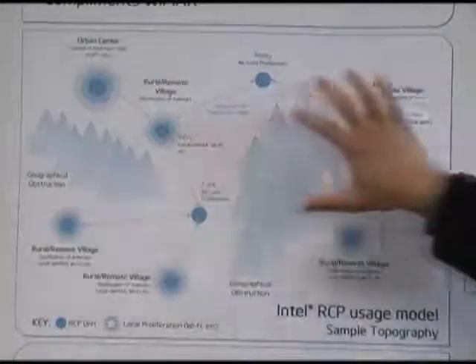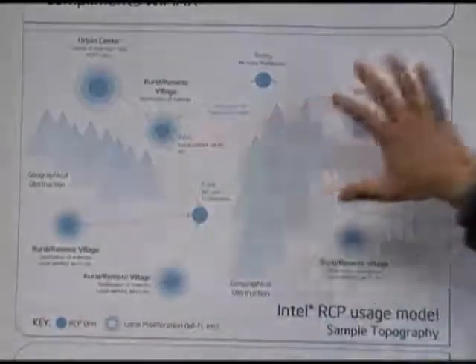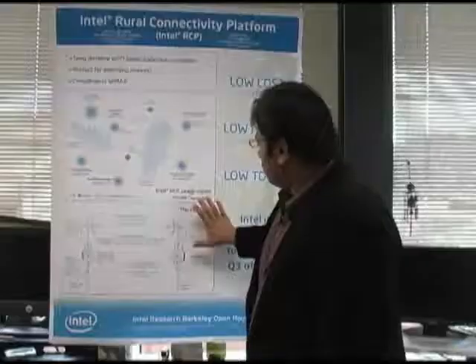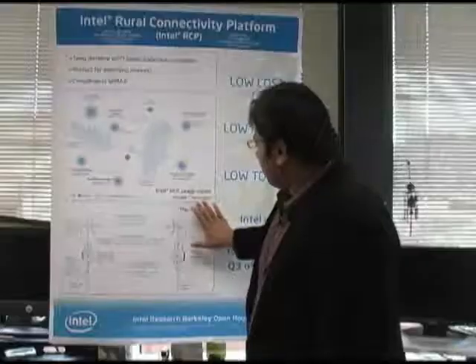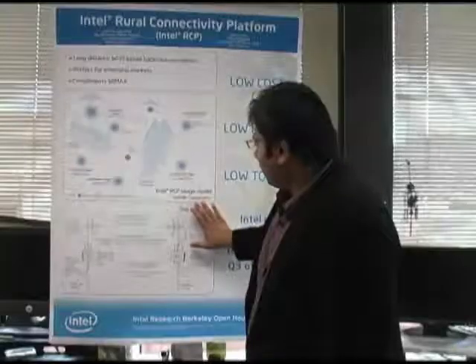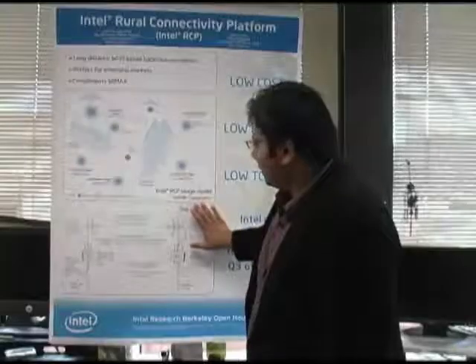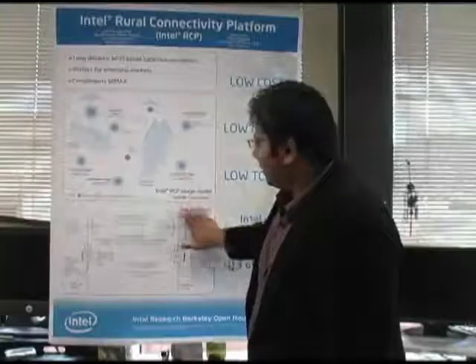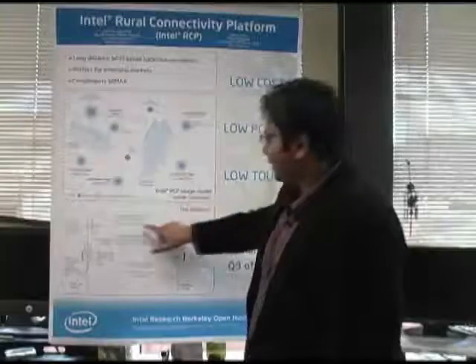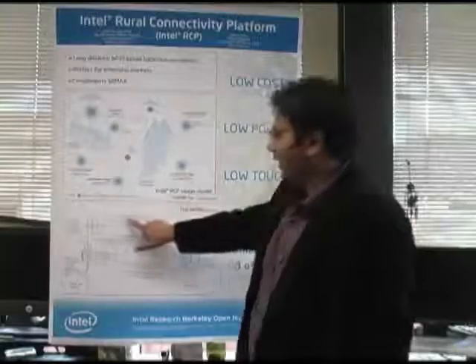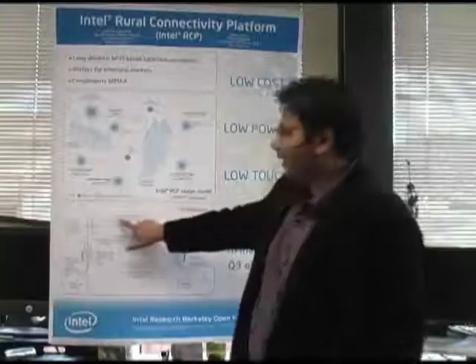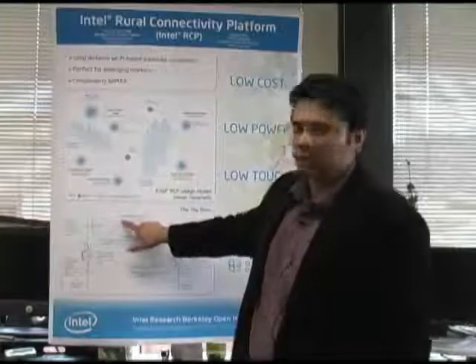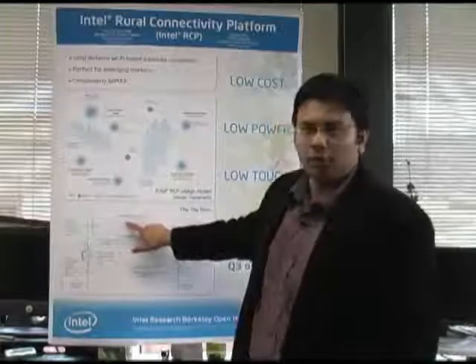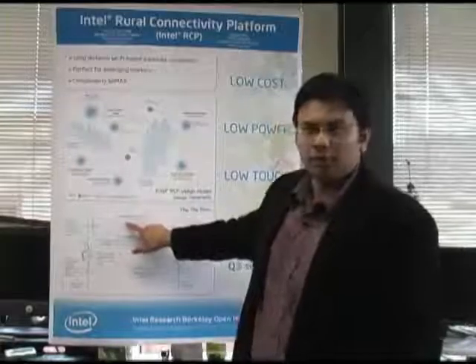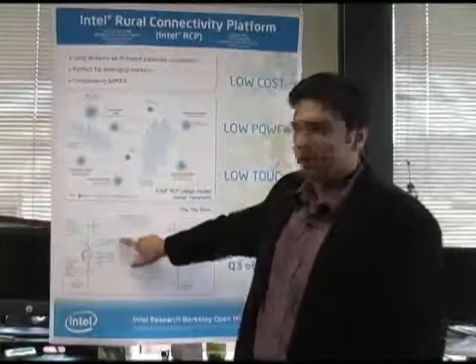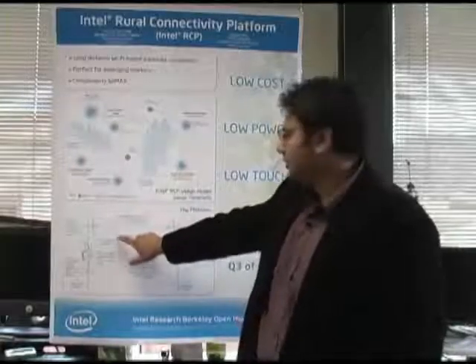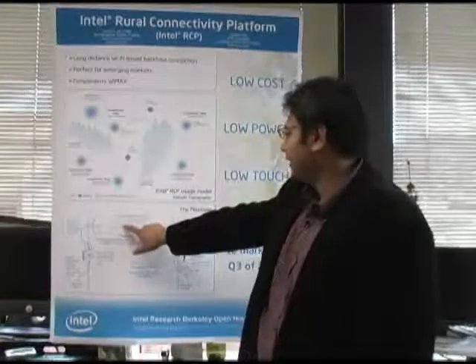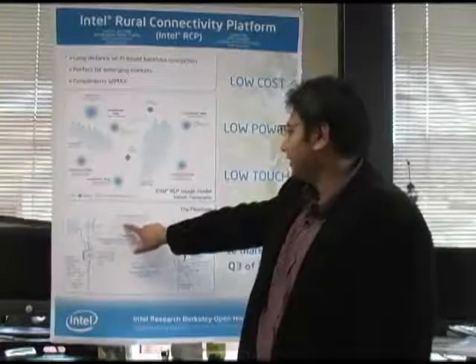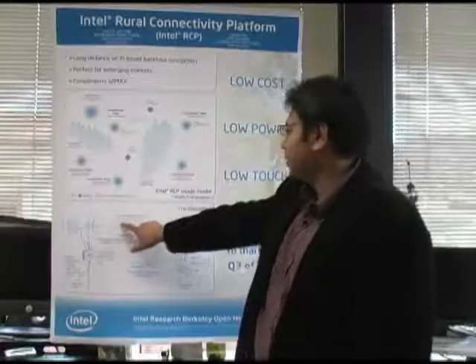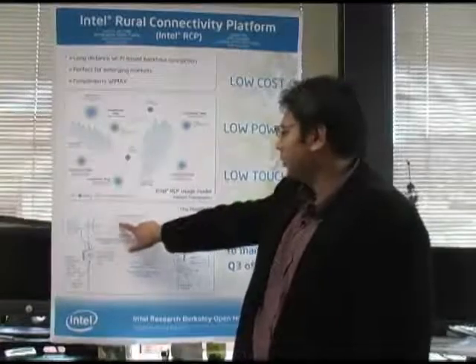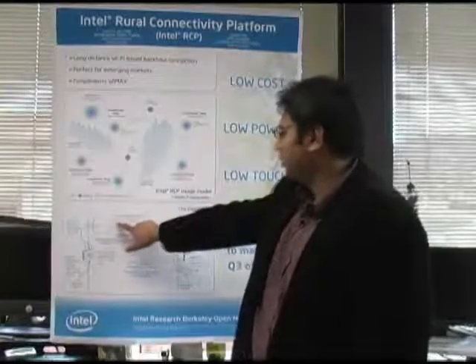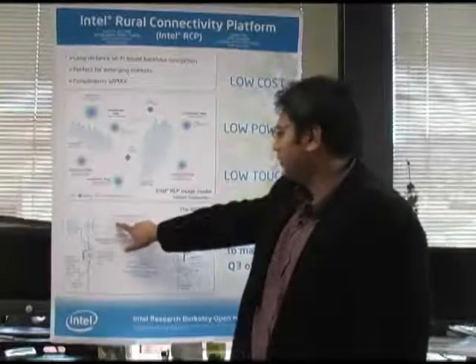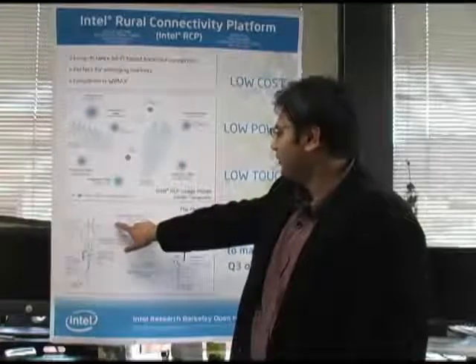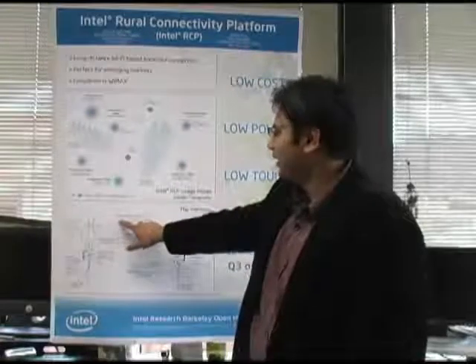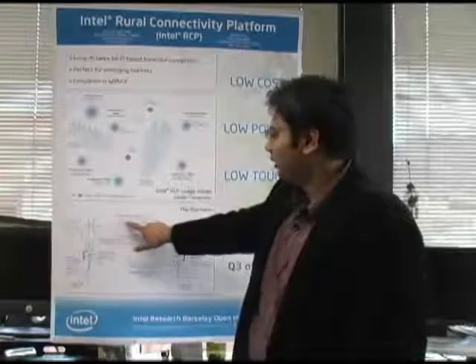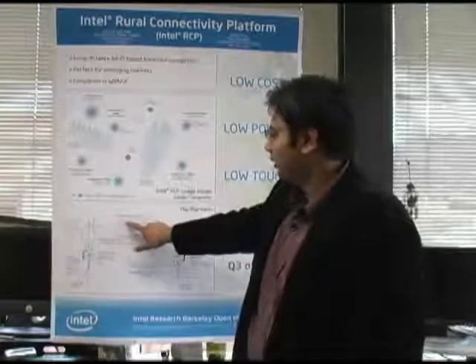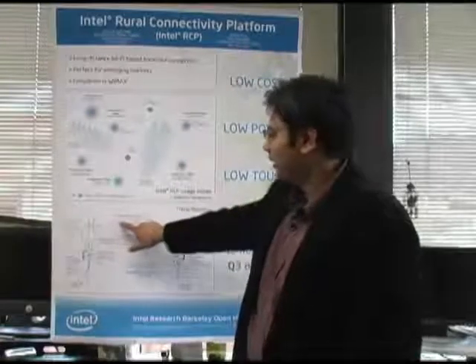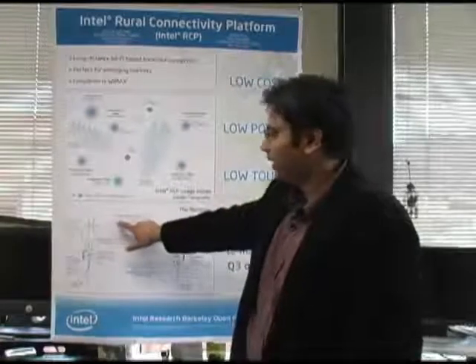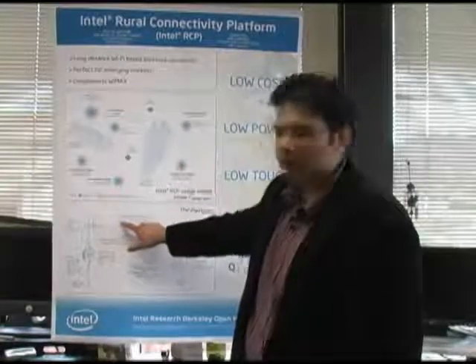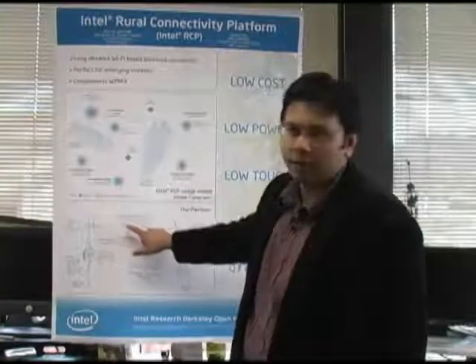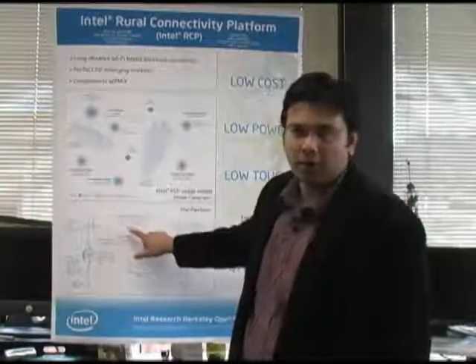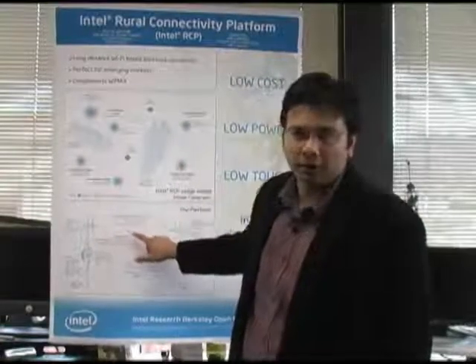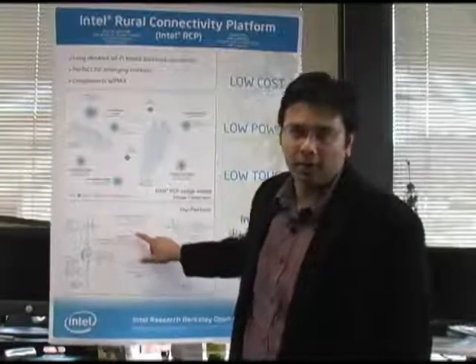The cool thing about RCP is the range it covers. We have tested this at ranges of up to 100 kilometers.